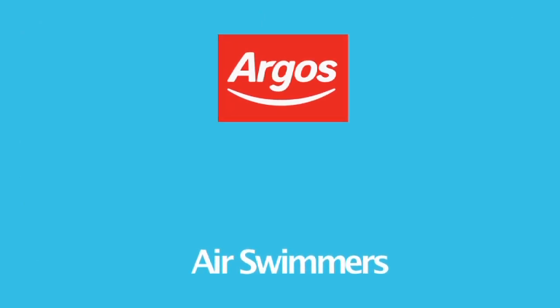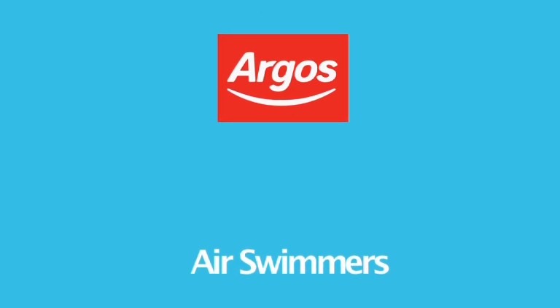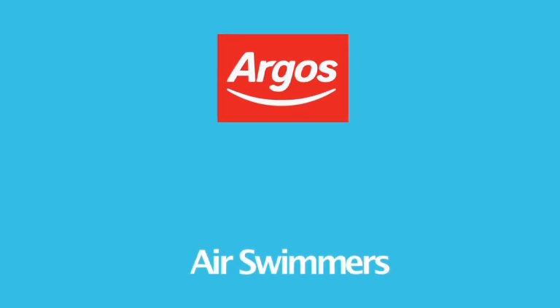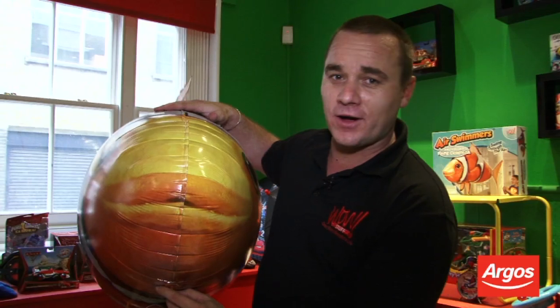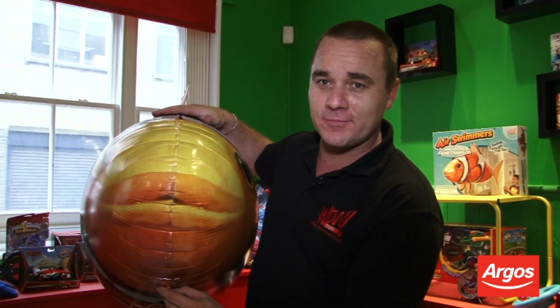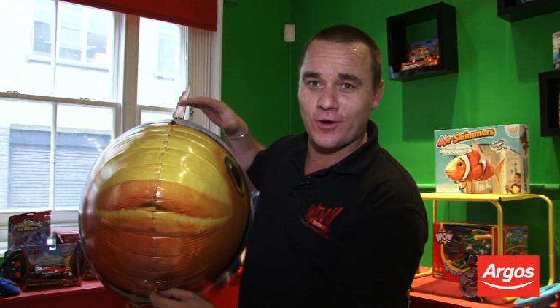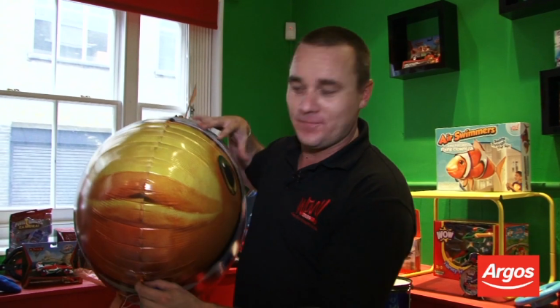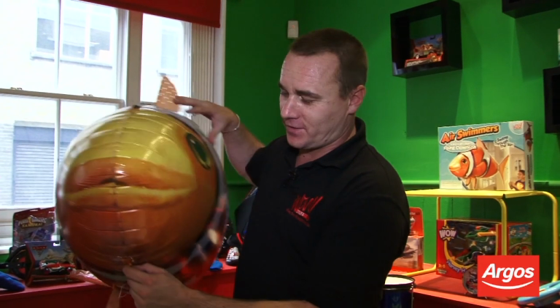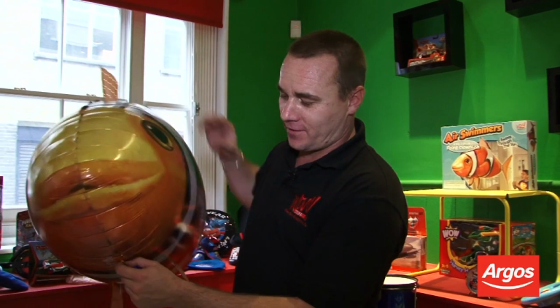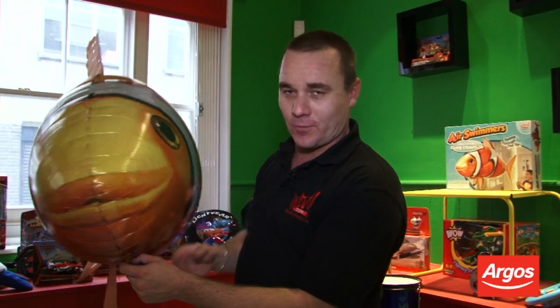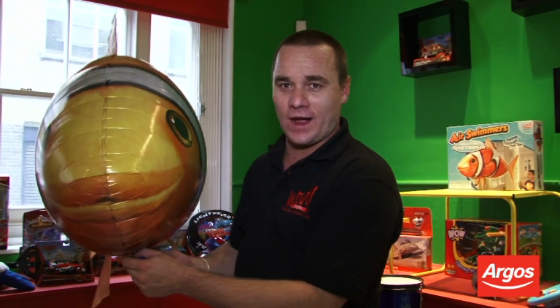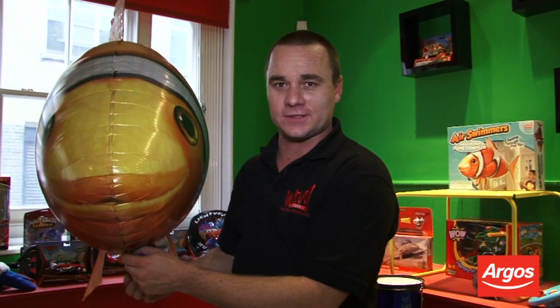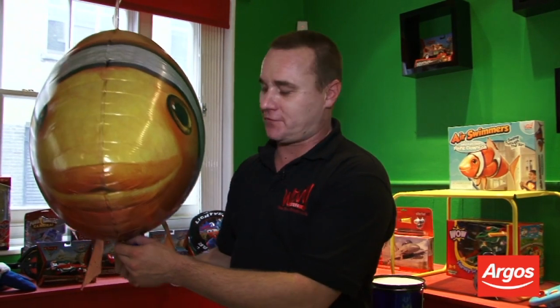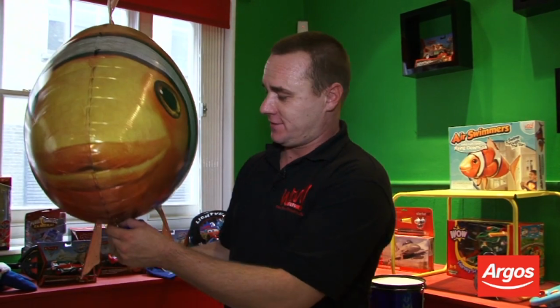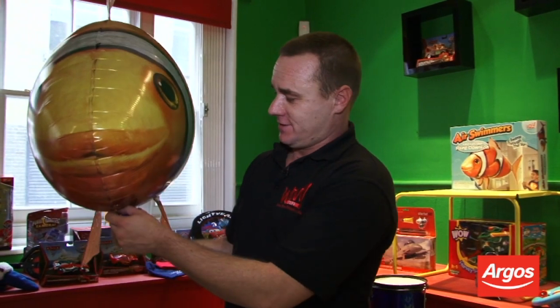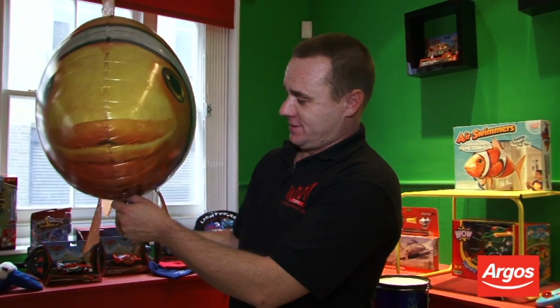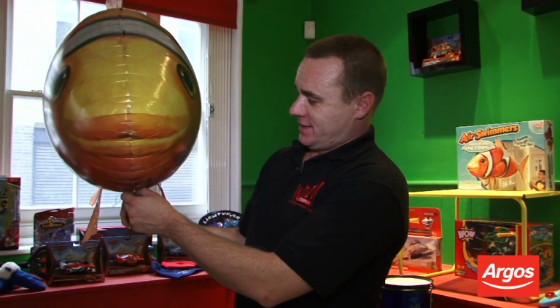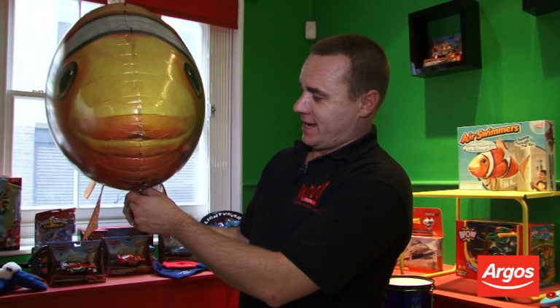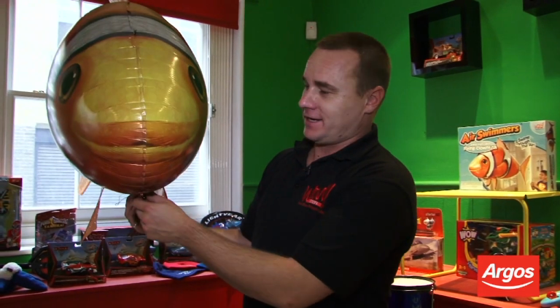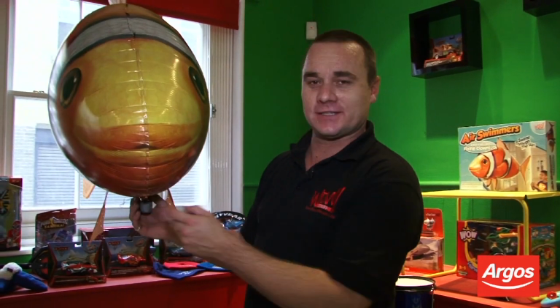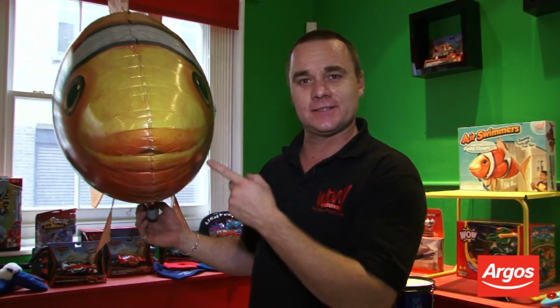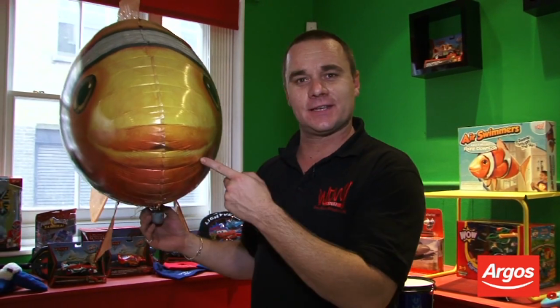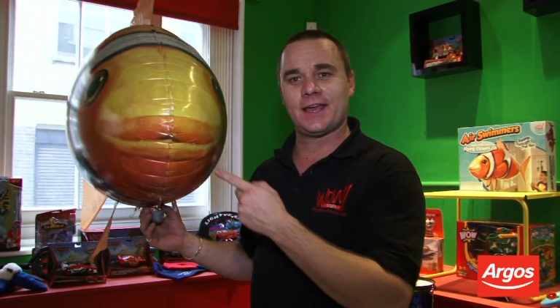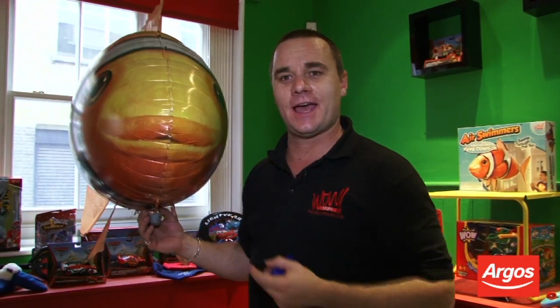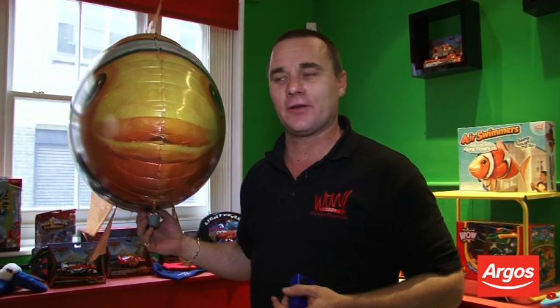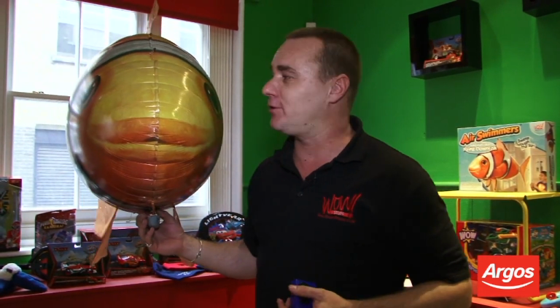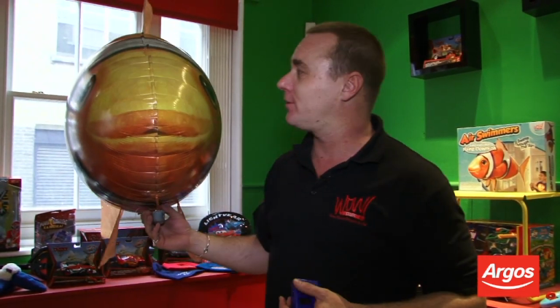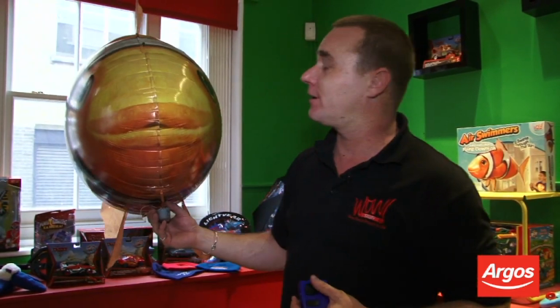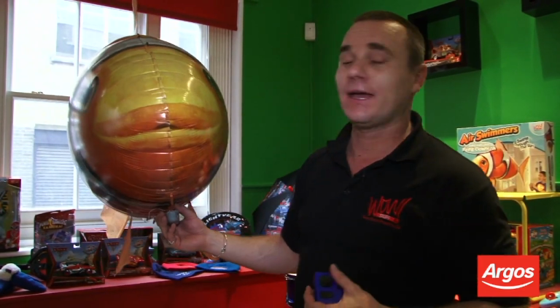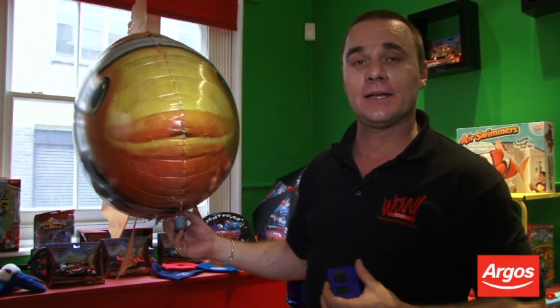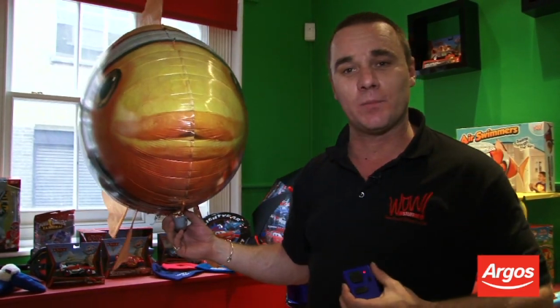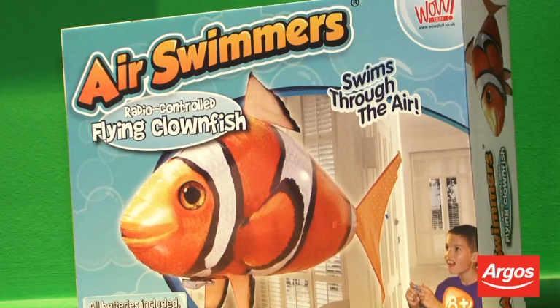Hi, my name's Rob. I'm from WowStuff and this is our new air swimmer.